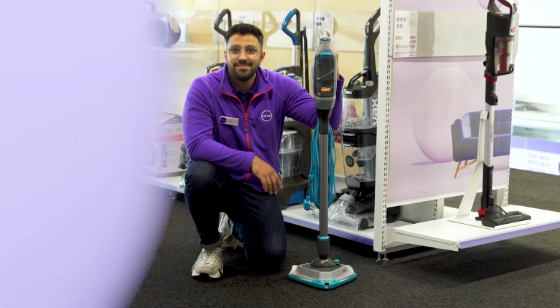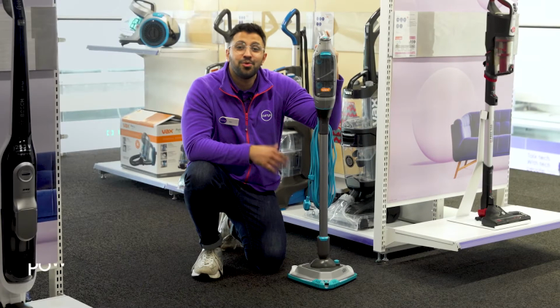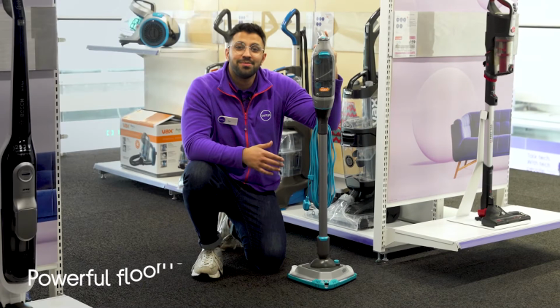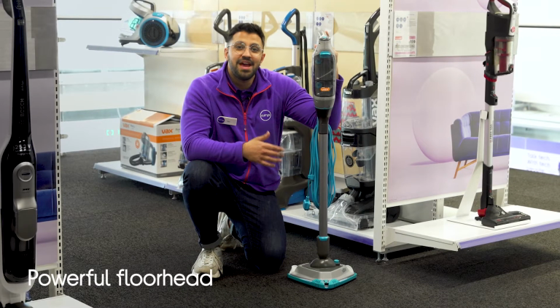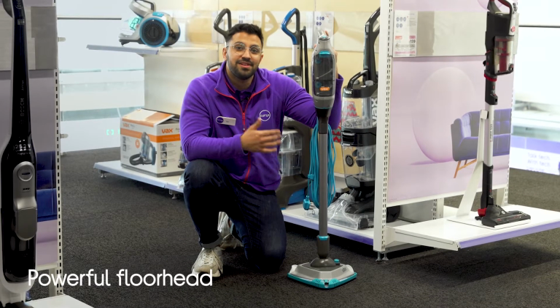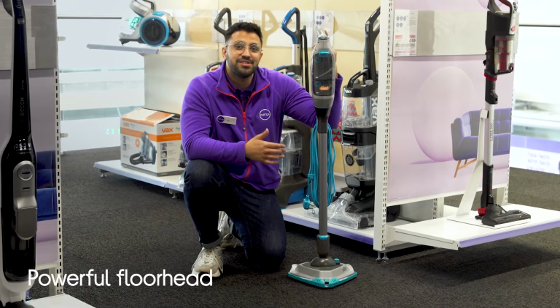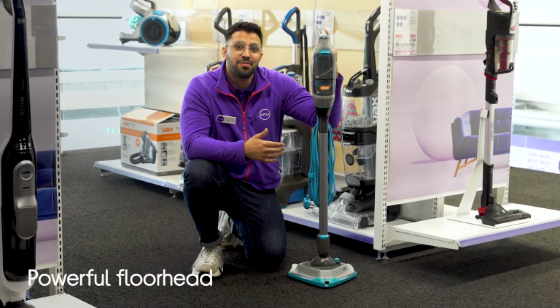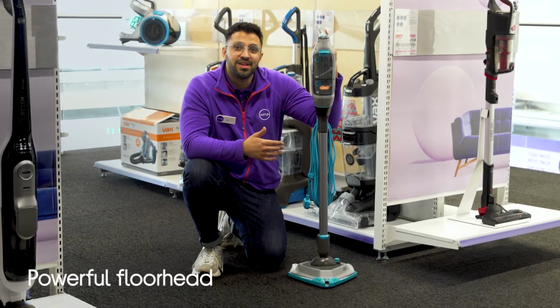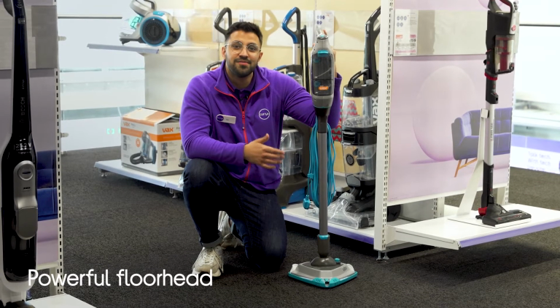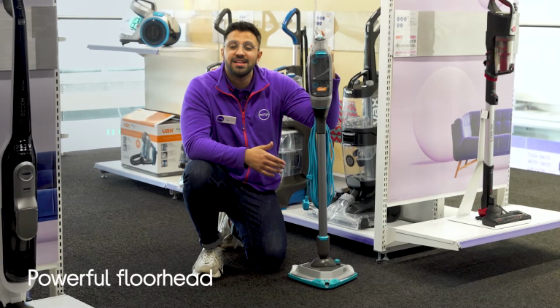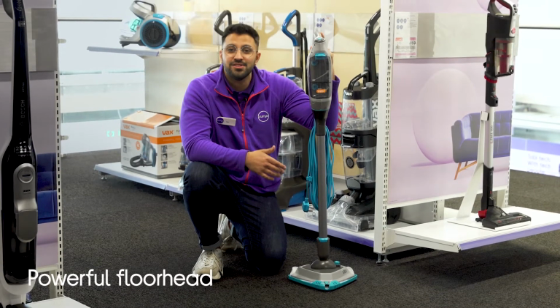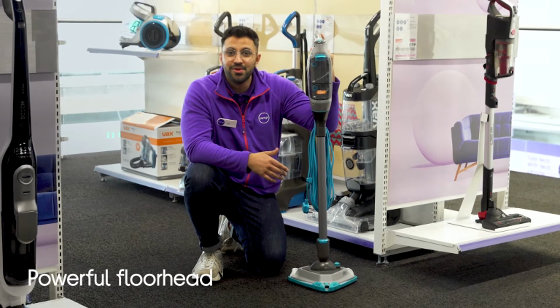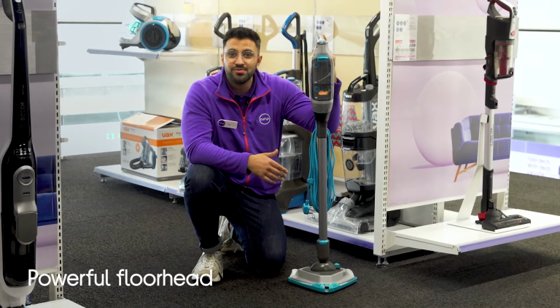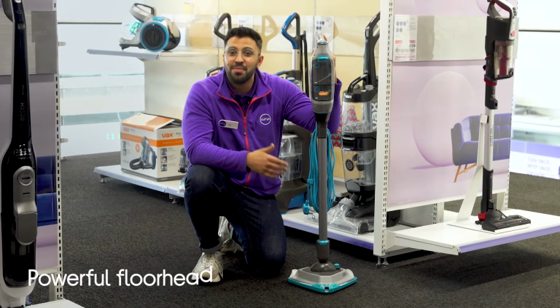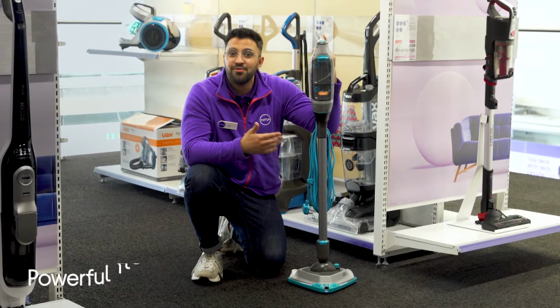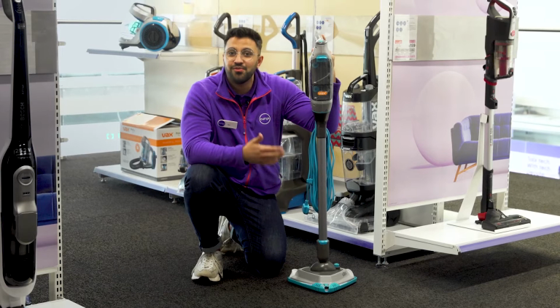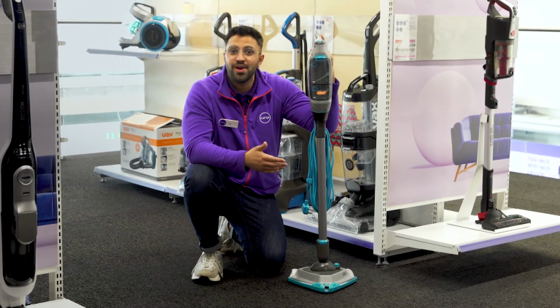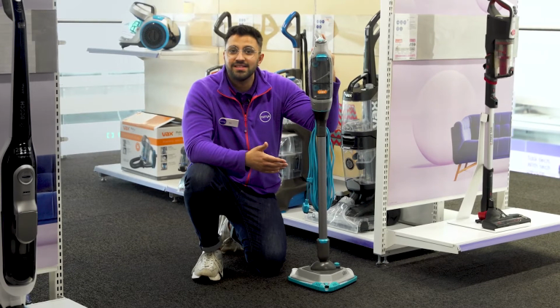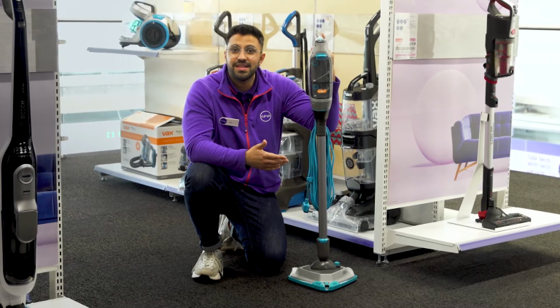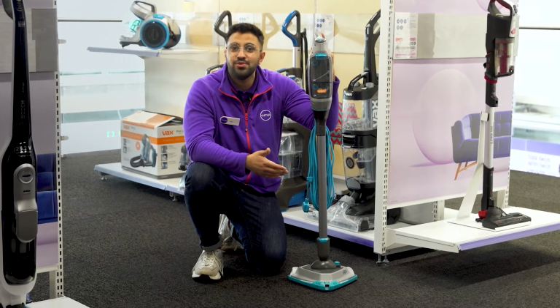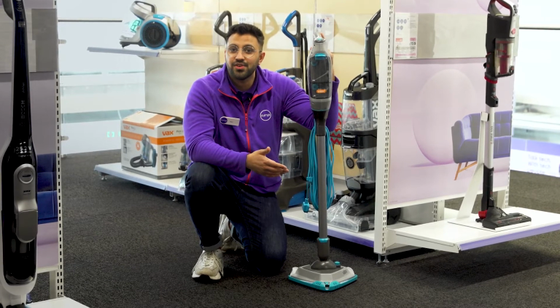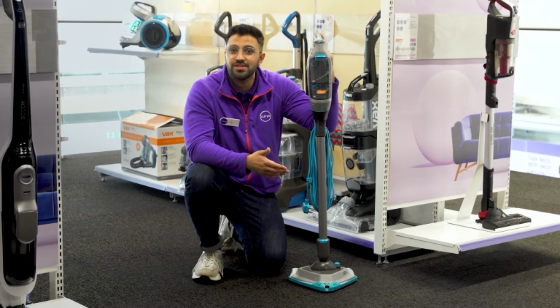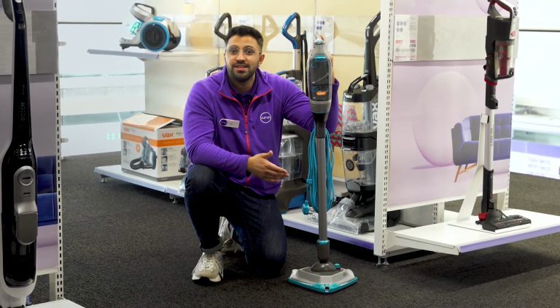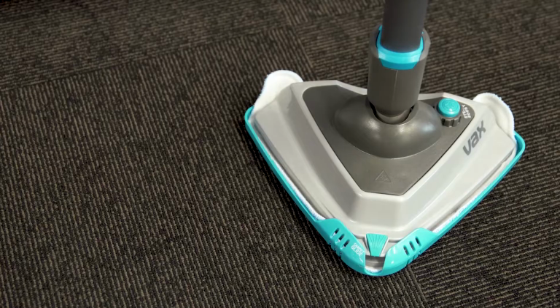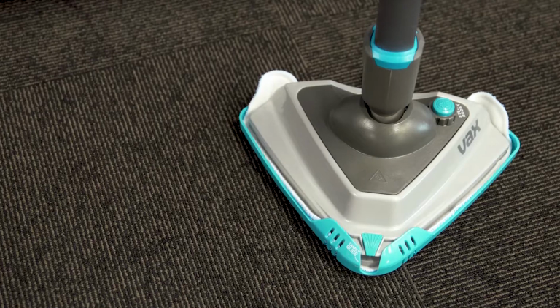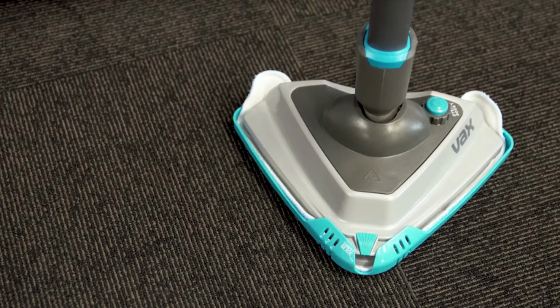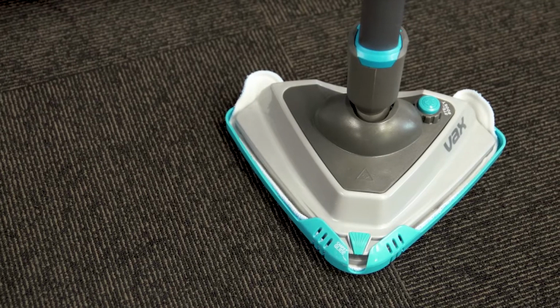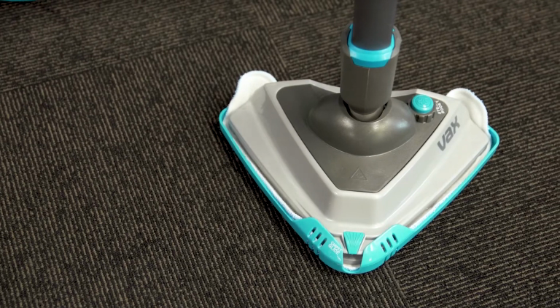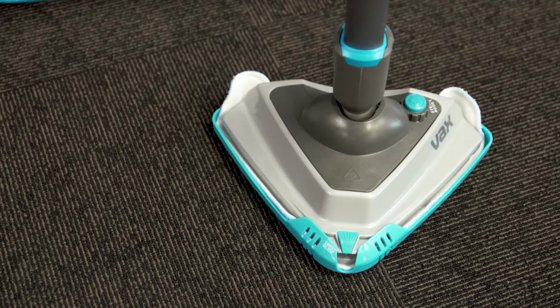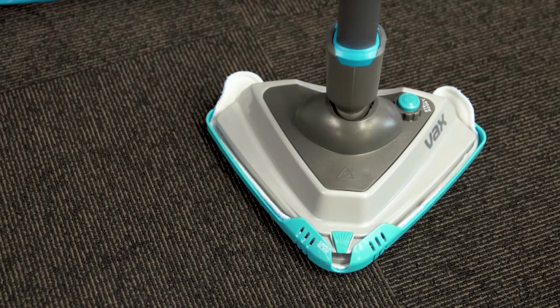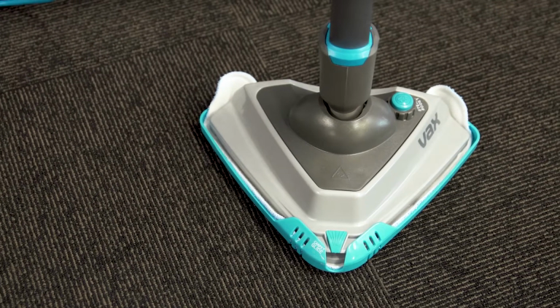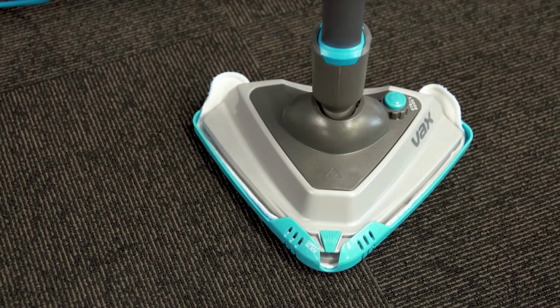You'll be able to effortlessly scrub away tough stains and spills with a powerful floor head and steam boost function to sanitize your floors and make them look their very best.